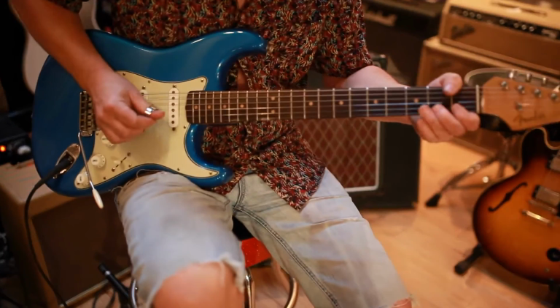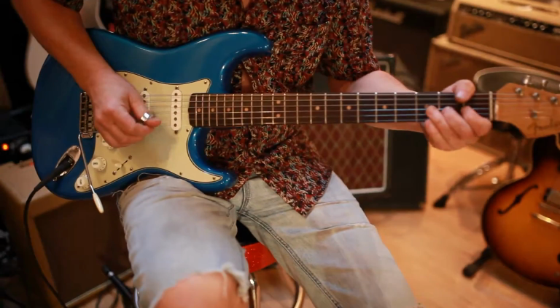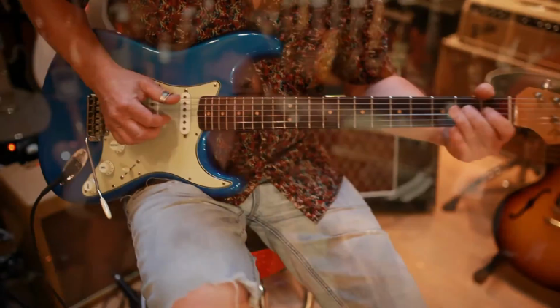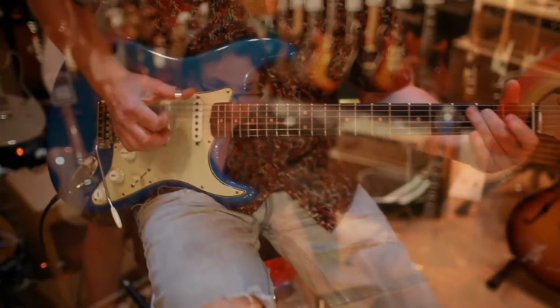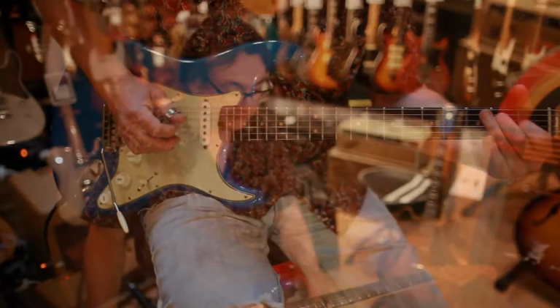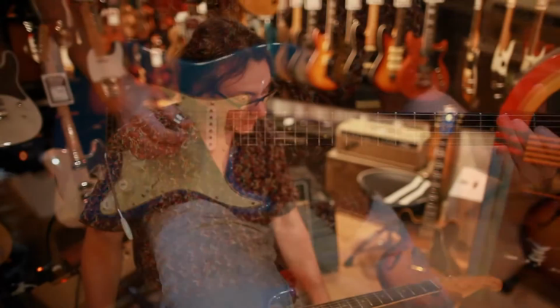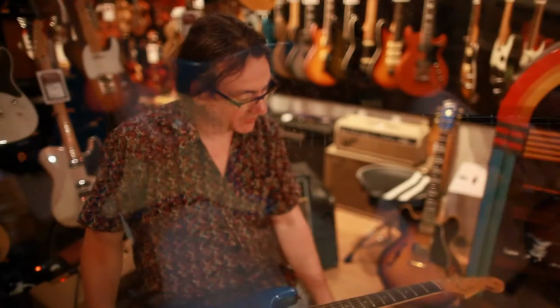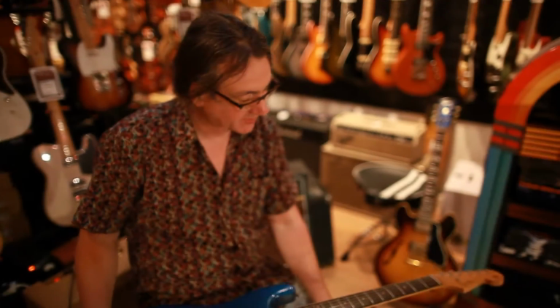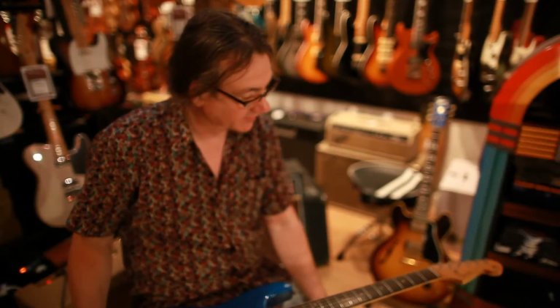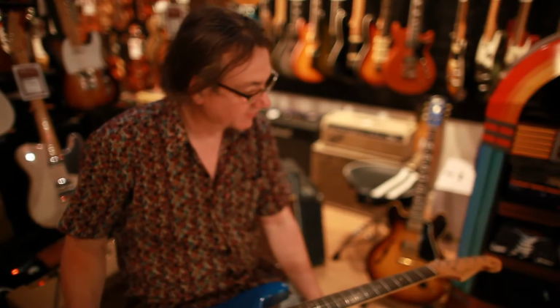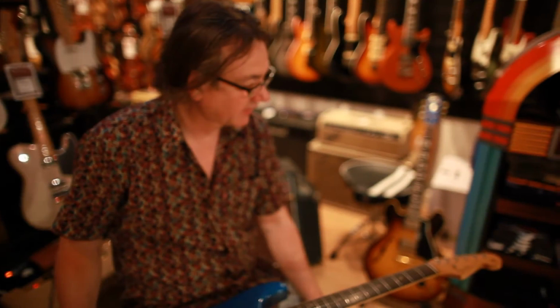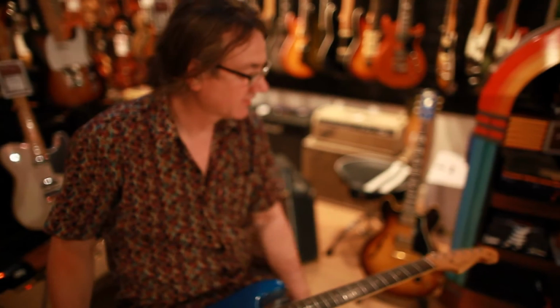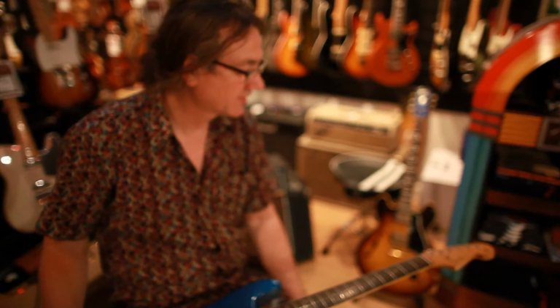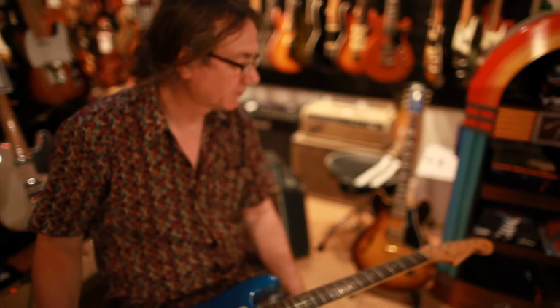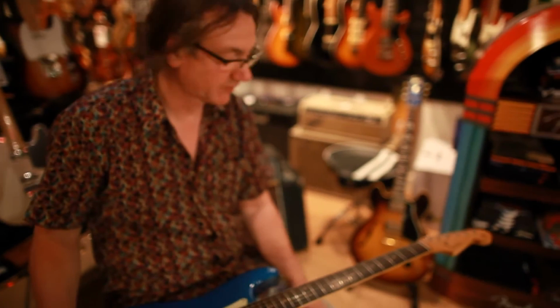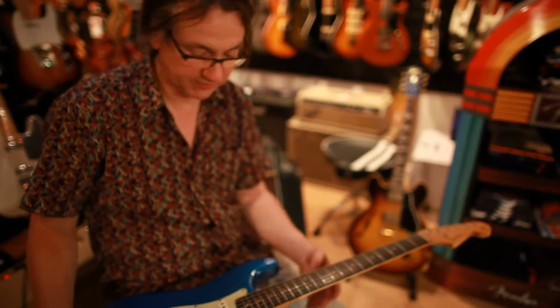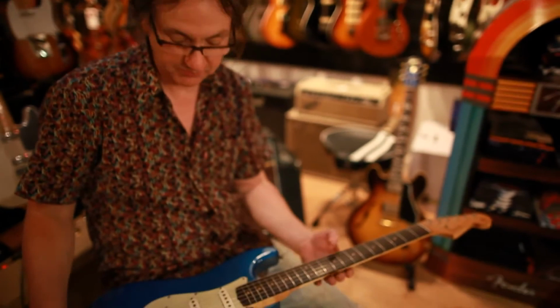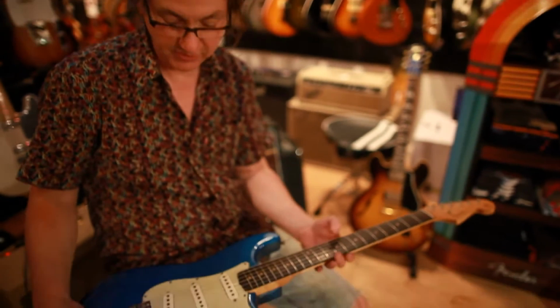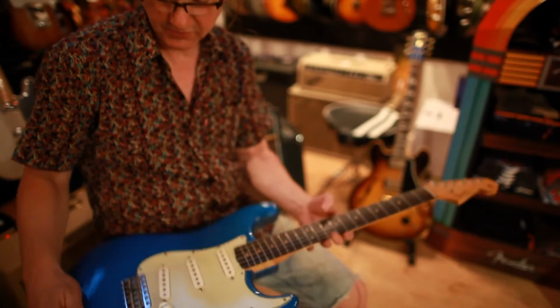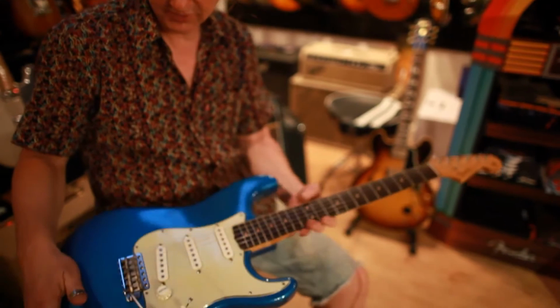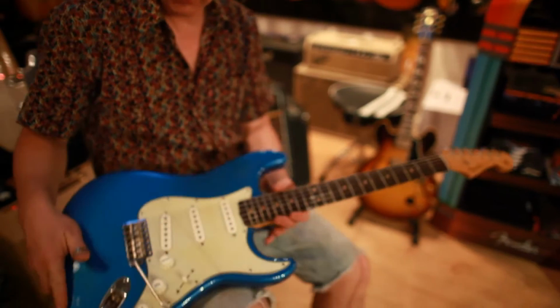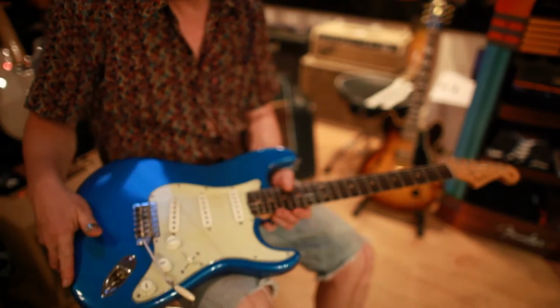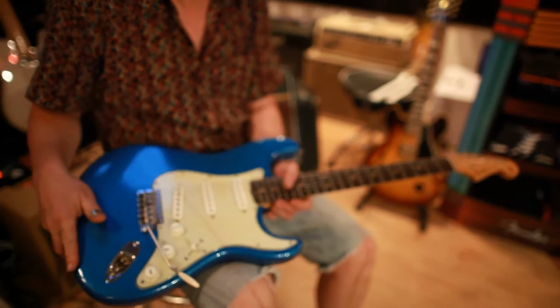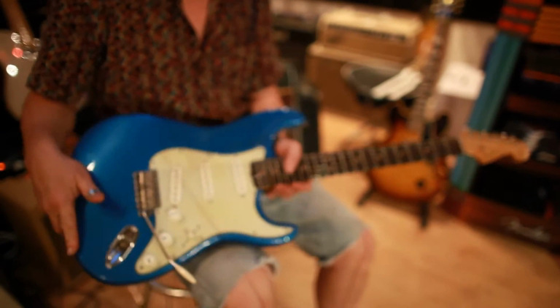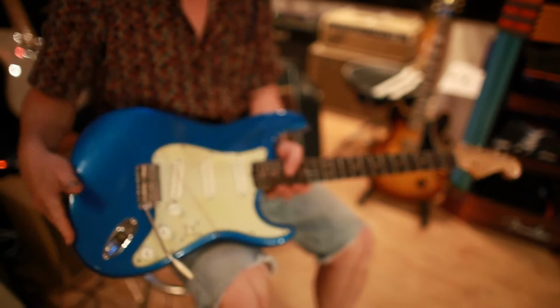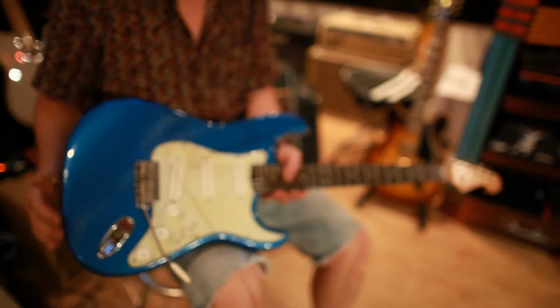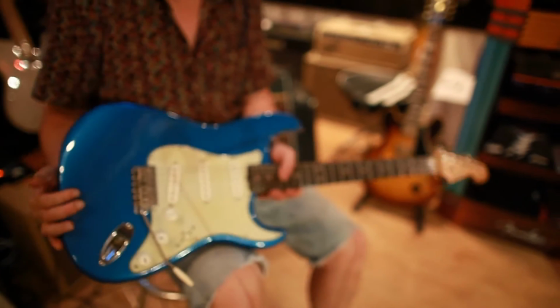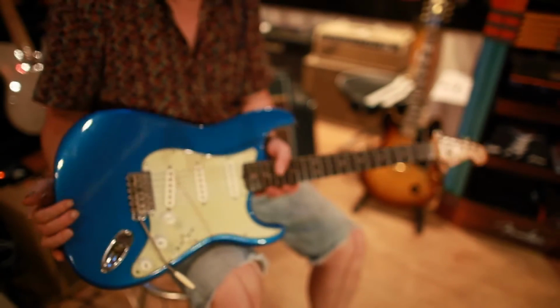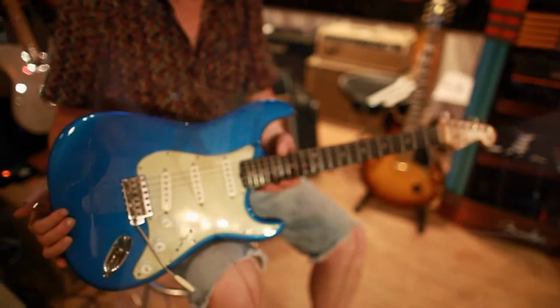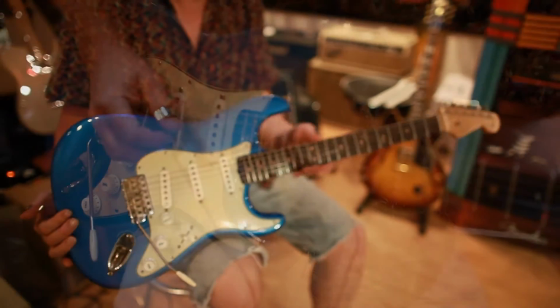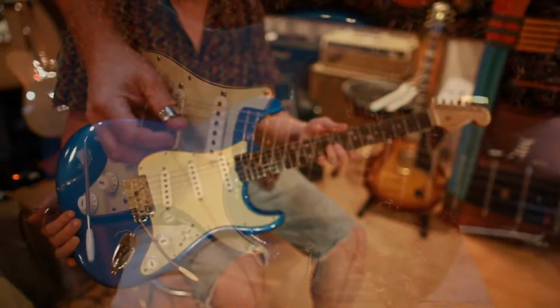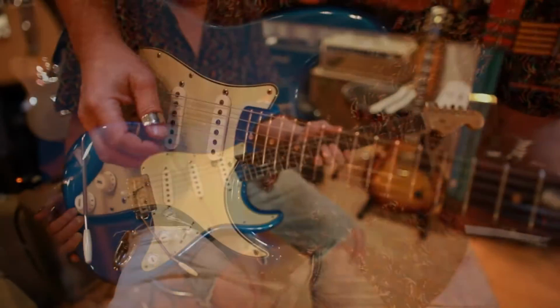Hi, I'm Phil from Phil's Finish Guitars and we have this 1964 Fender Stratocaster on the inventory at the moment.